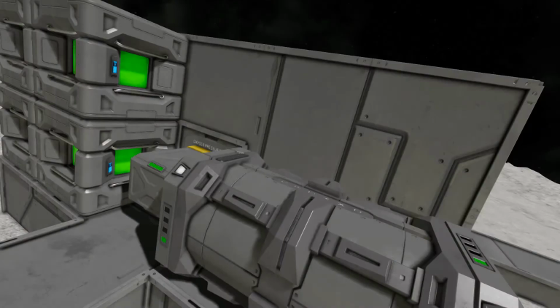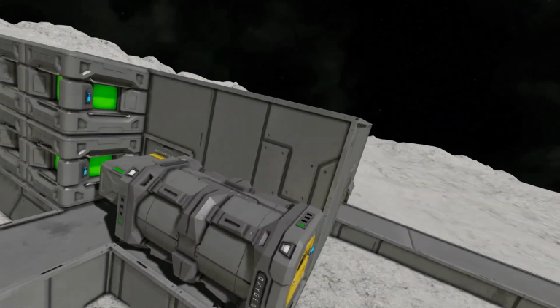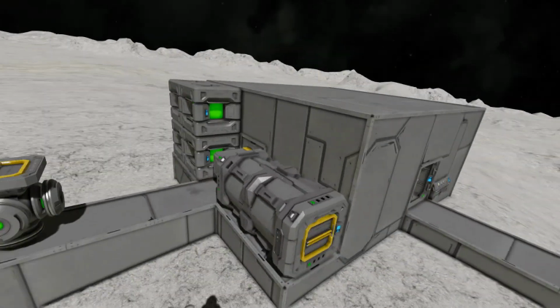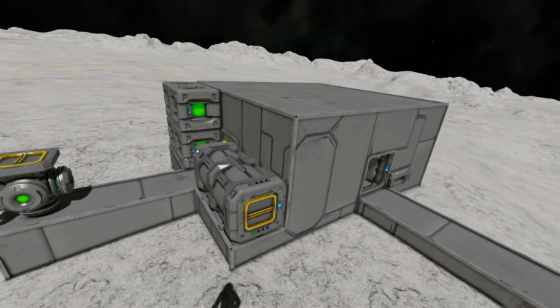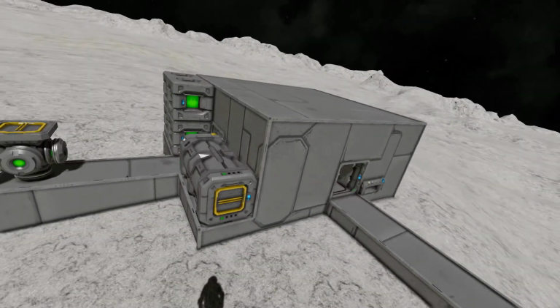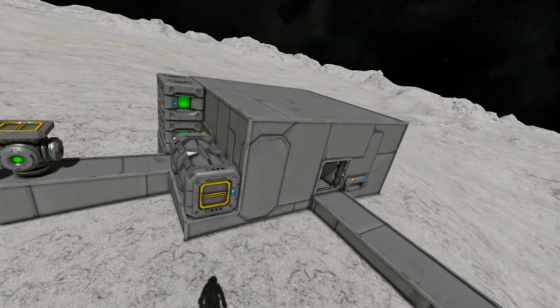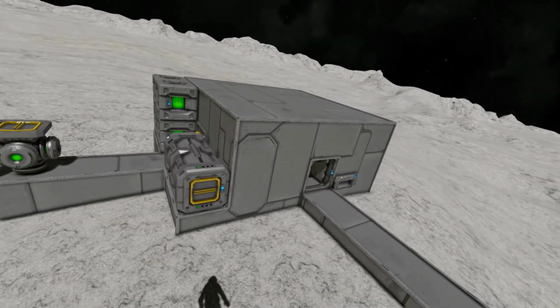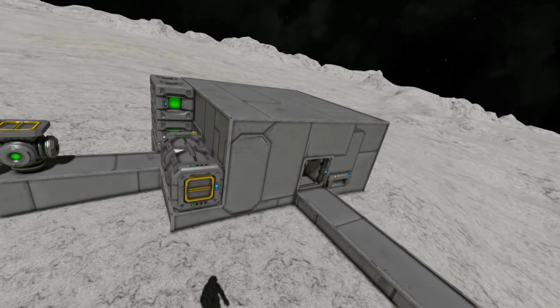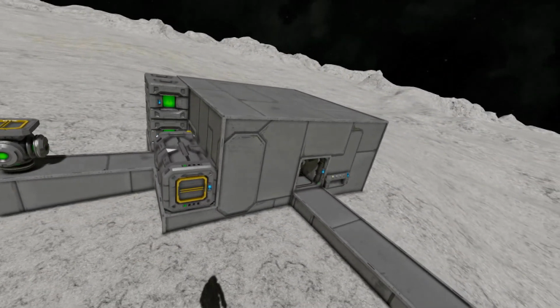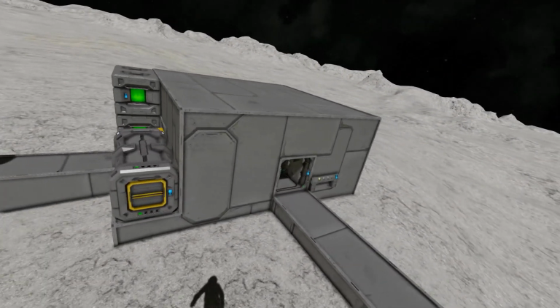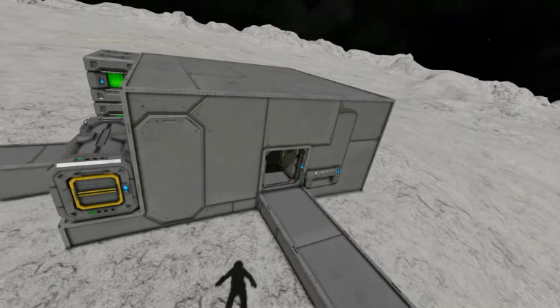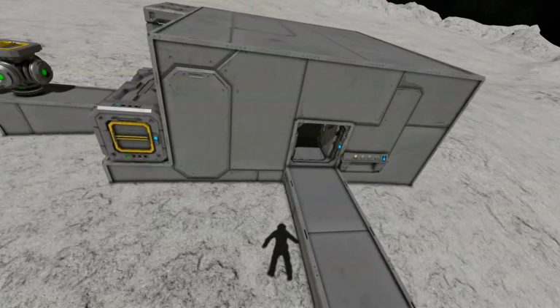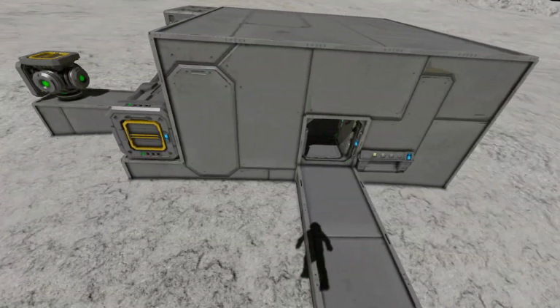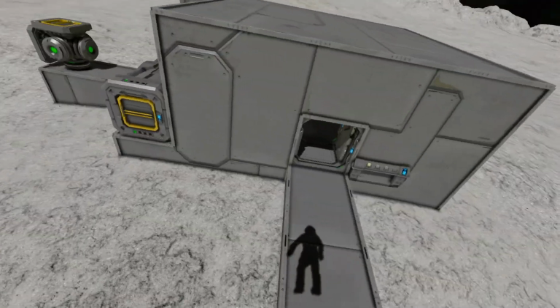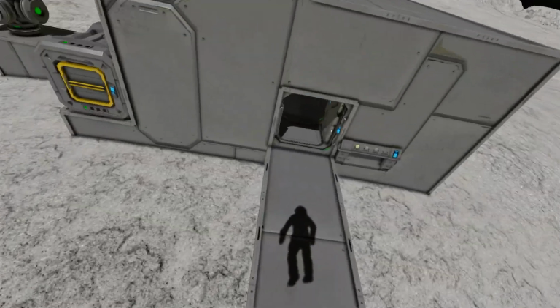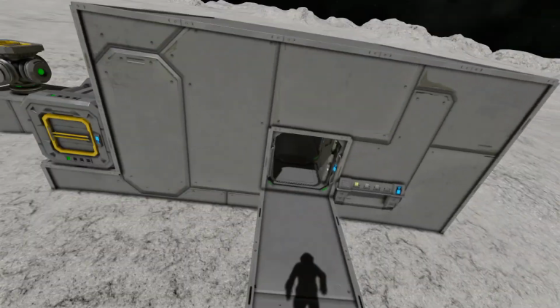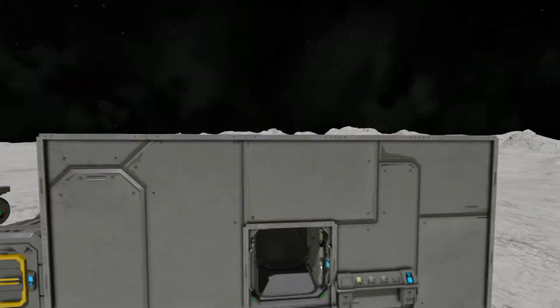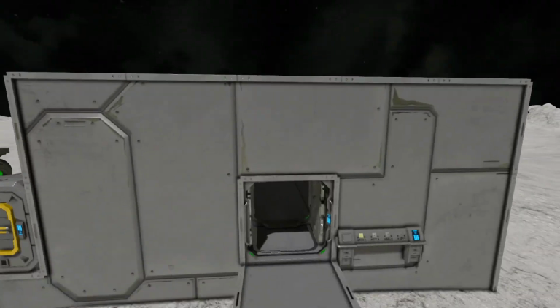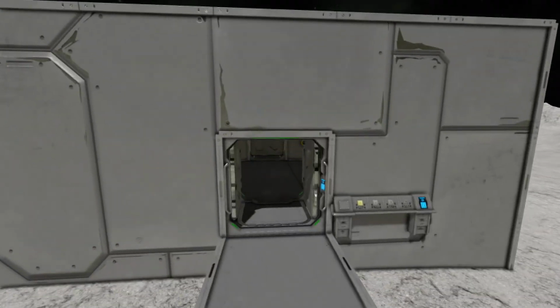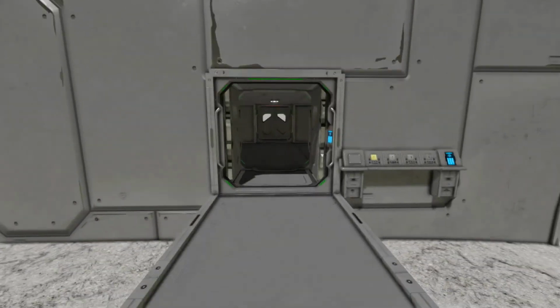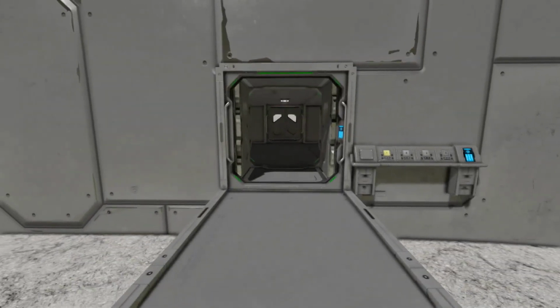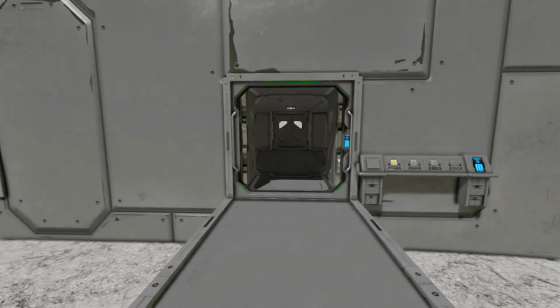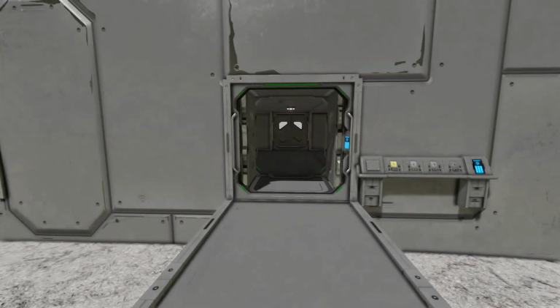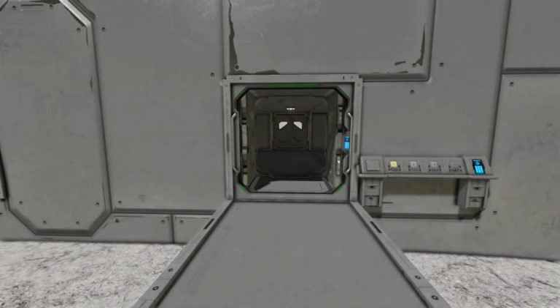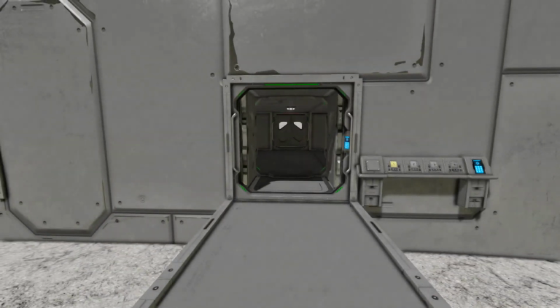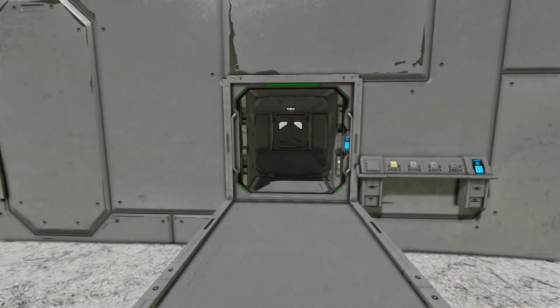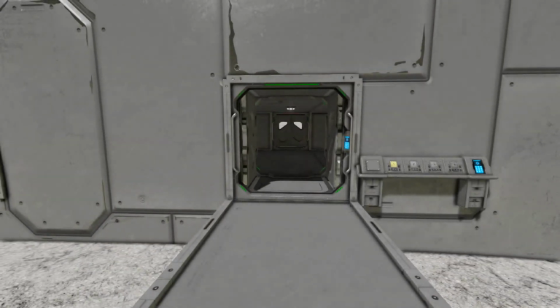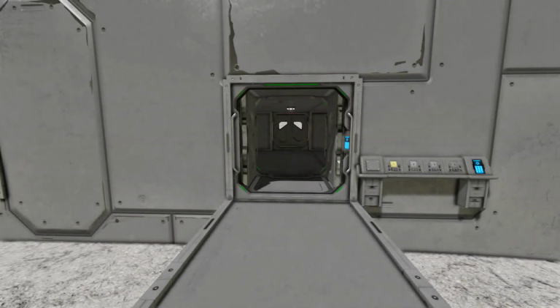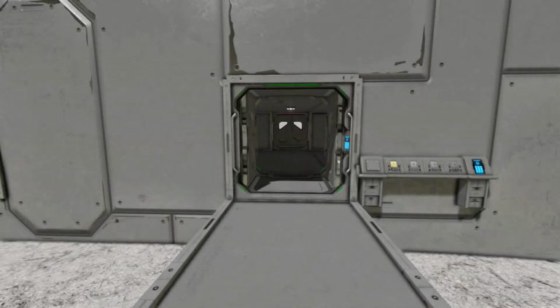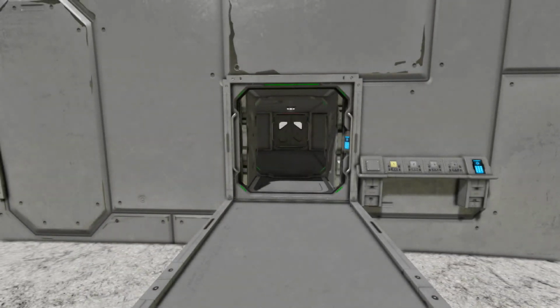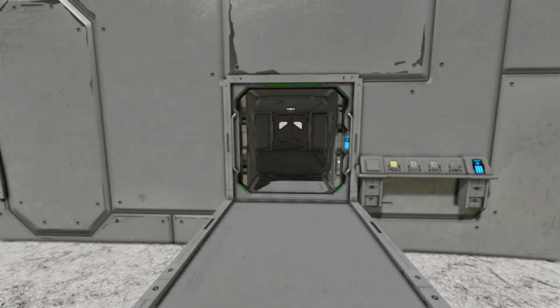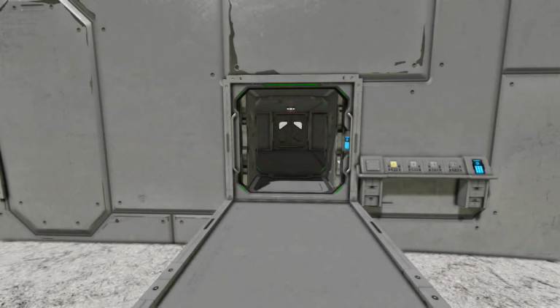I put a reactor on there so I have power for the little airlock. Fireman Dan, signing off.